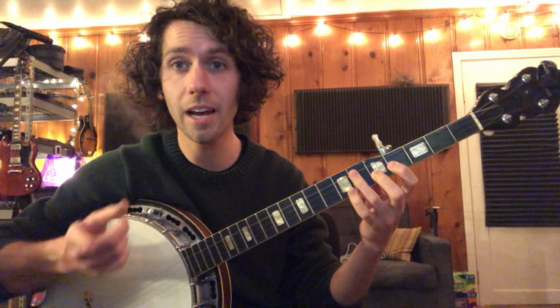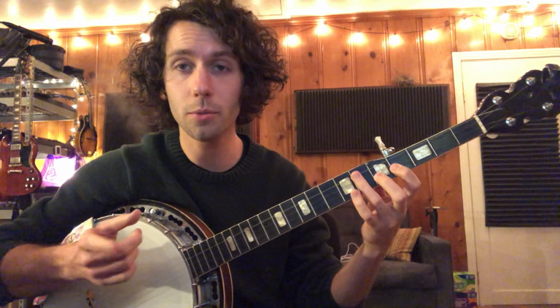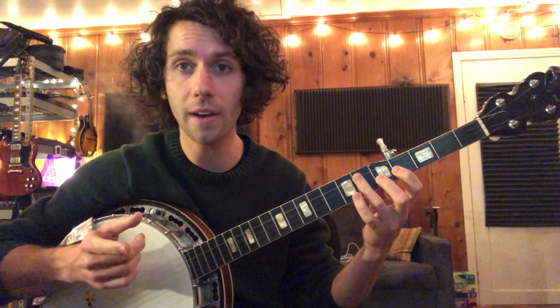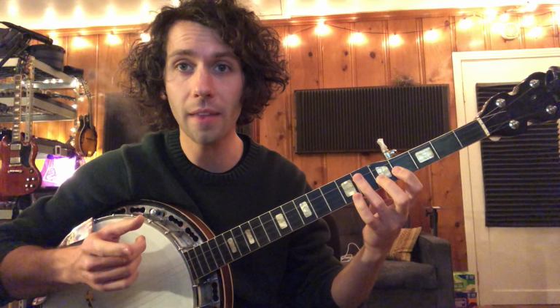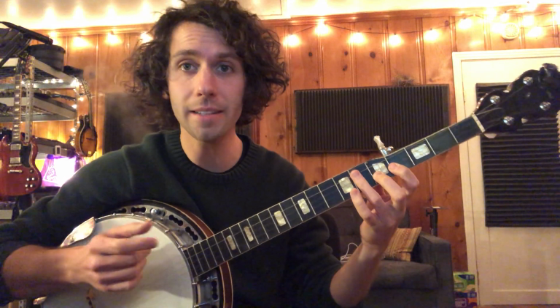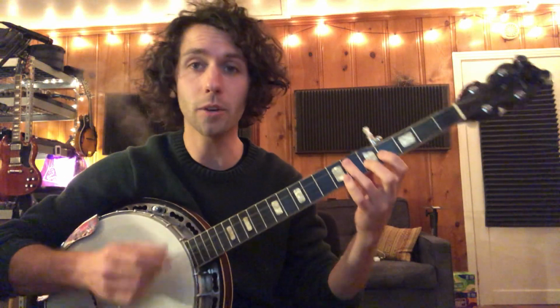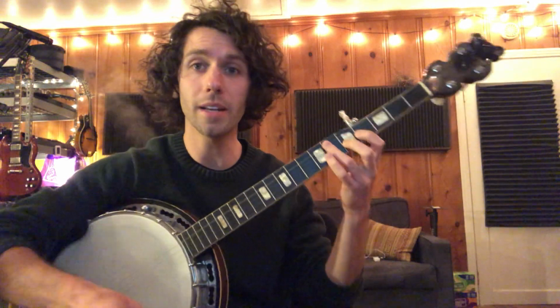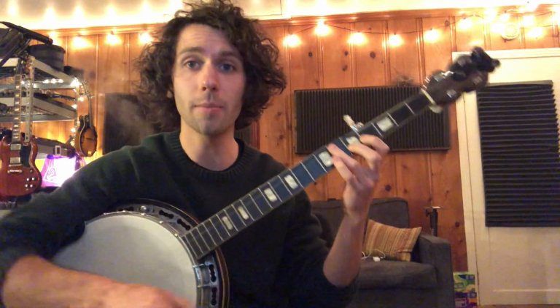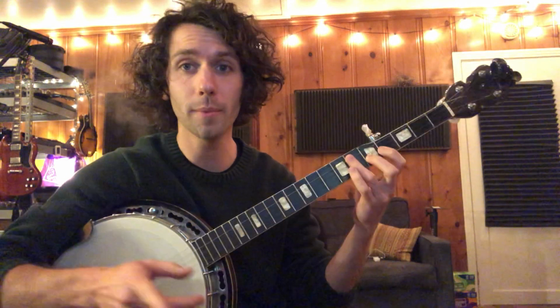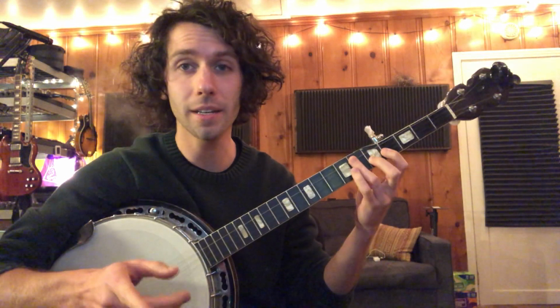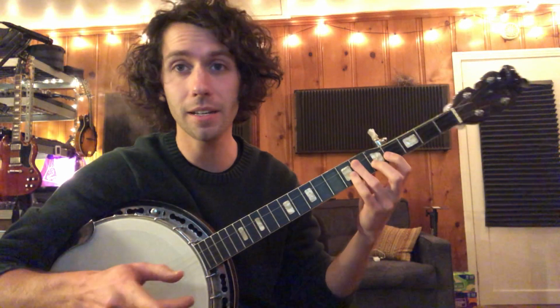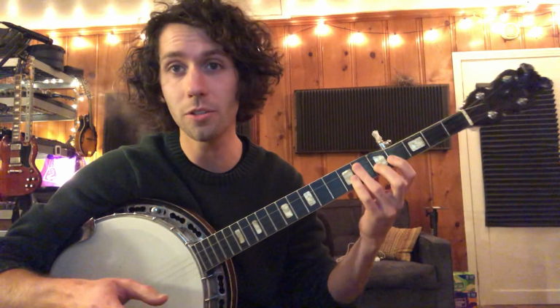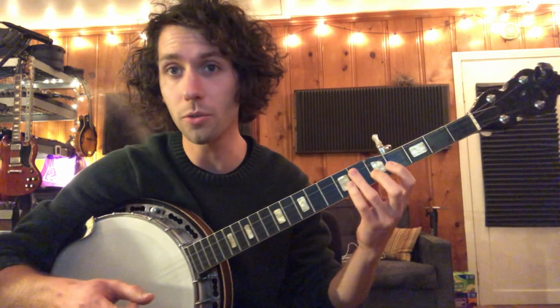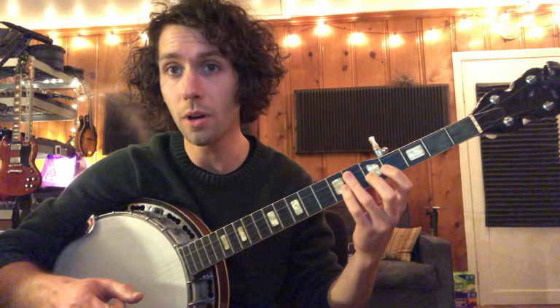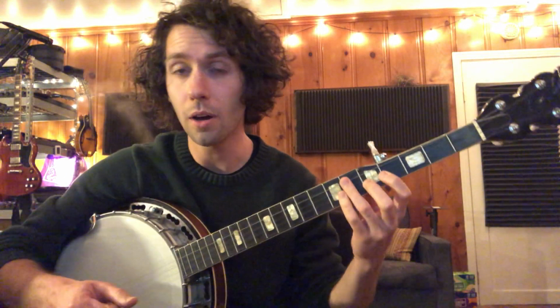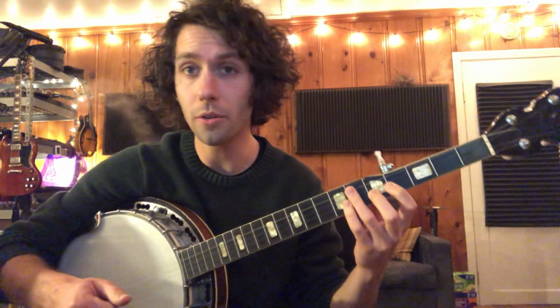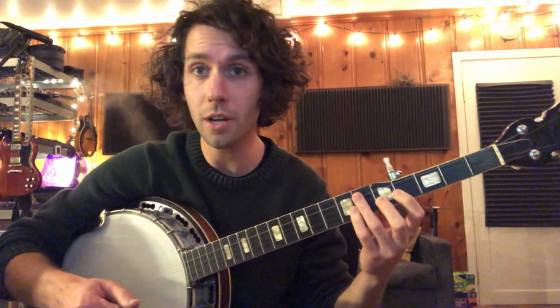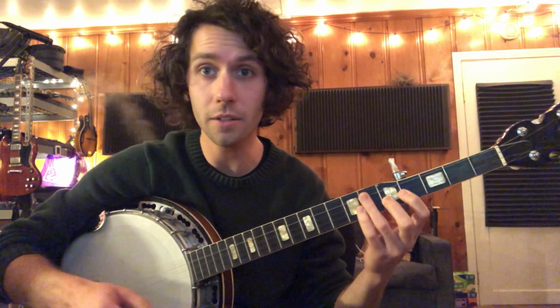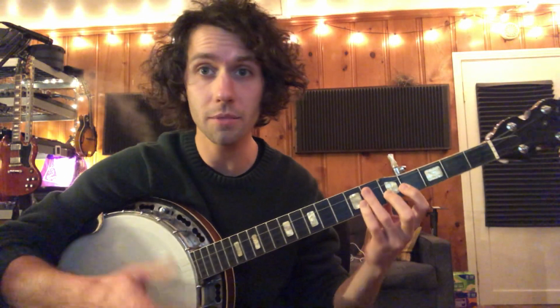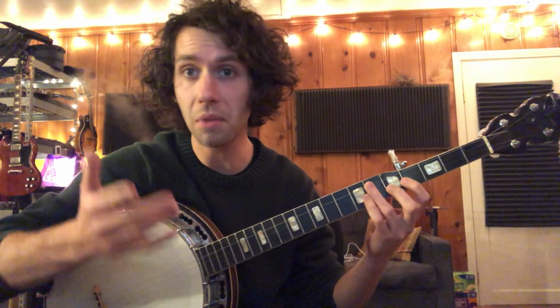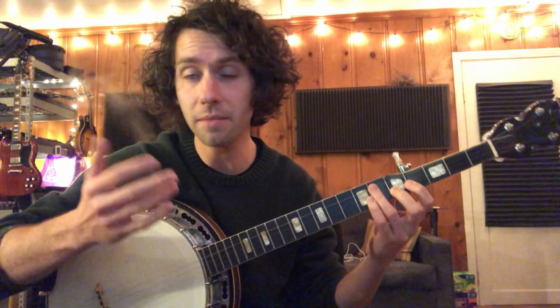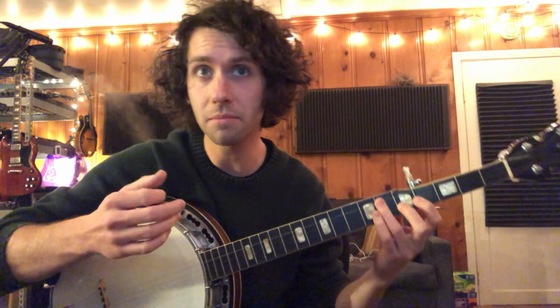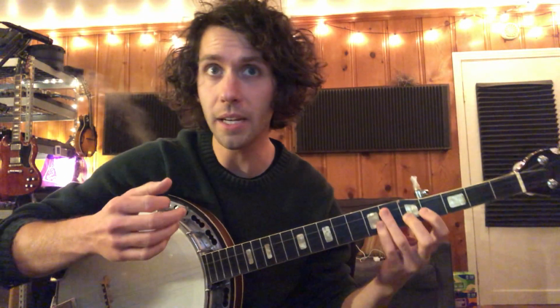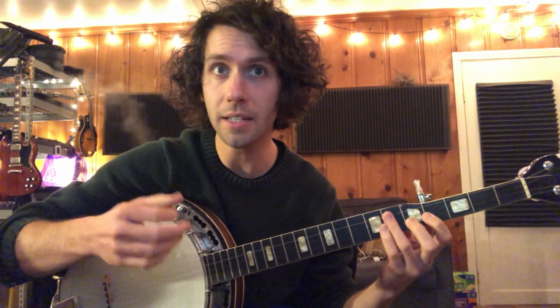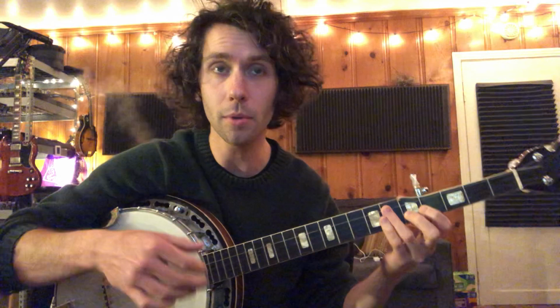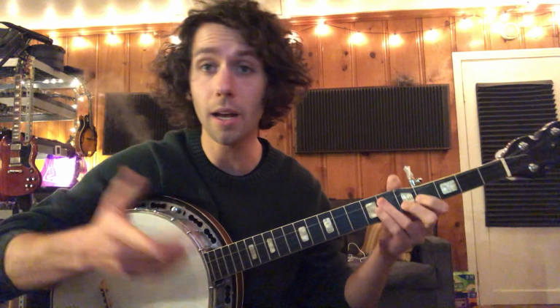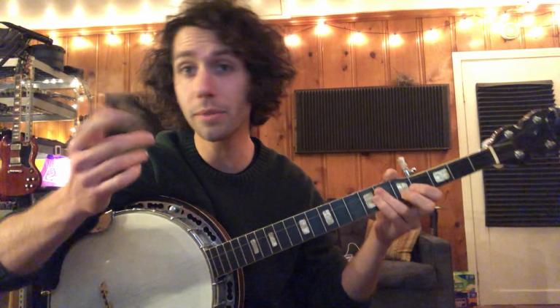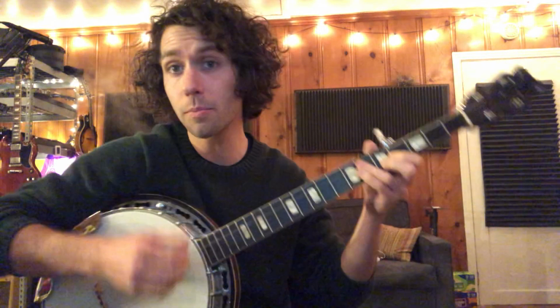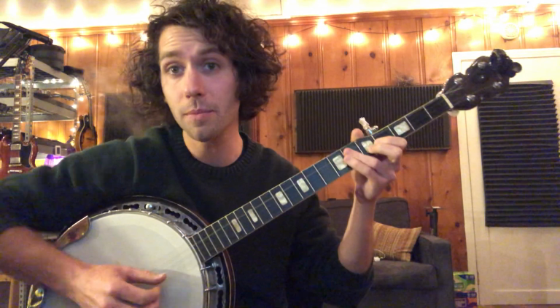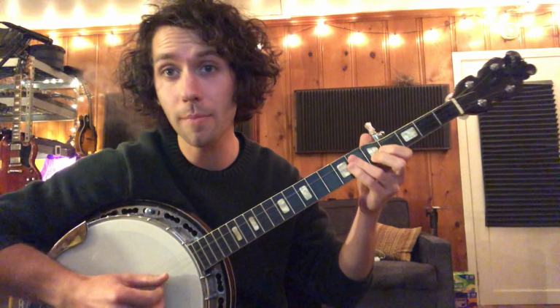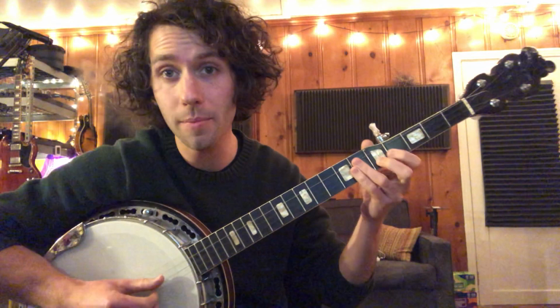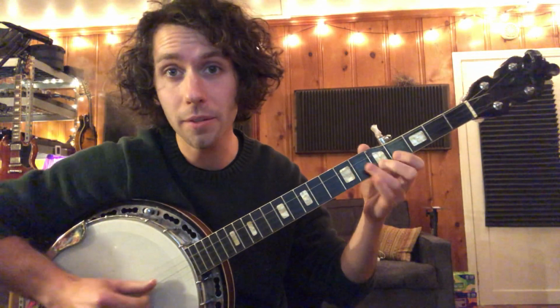Now, once we've got that down, we can implement it into other songs. Like, take for example, Please Please Me by the Beatles.